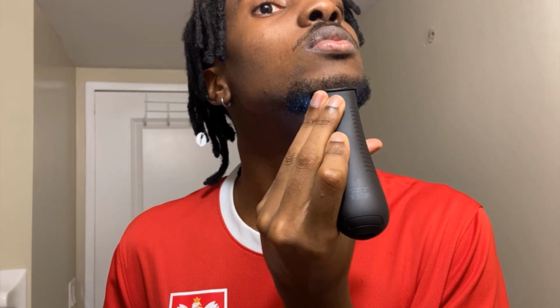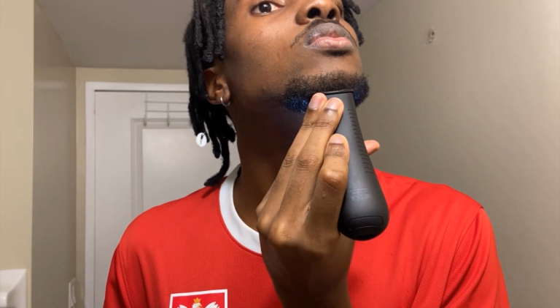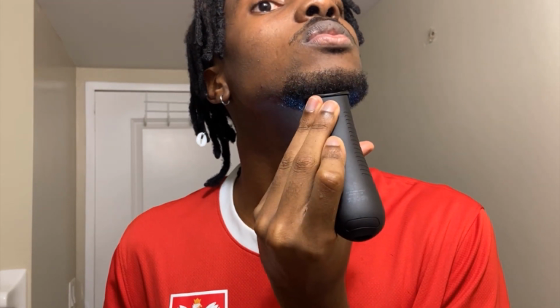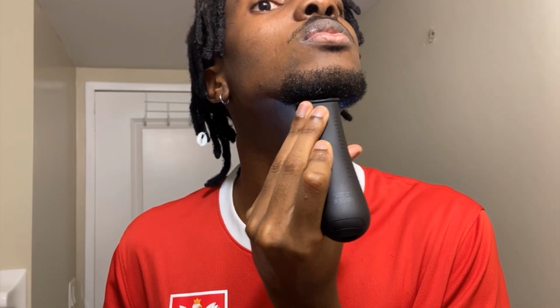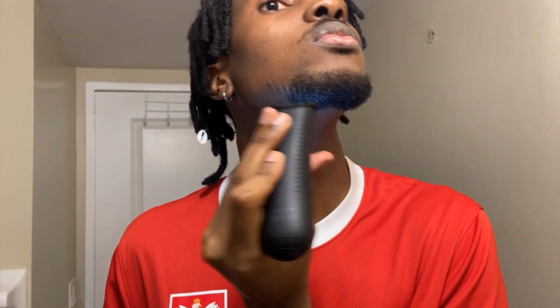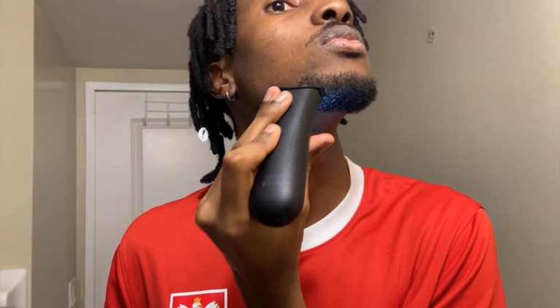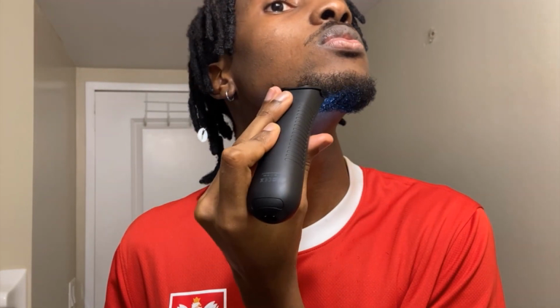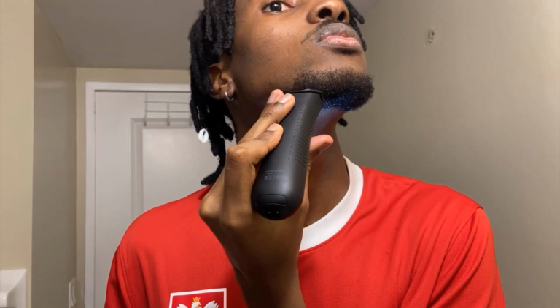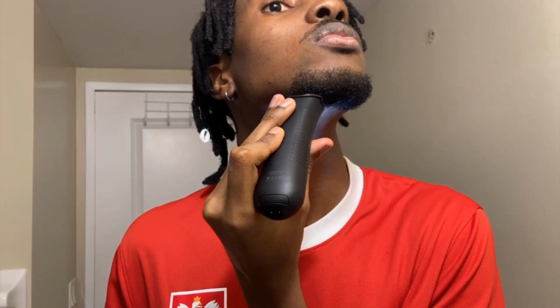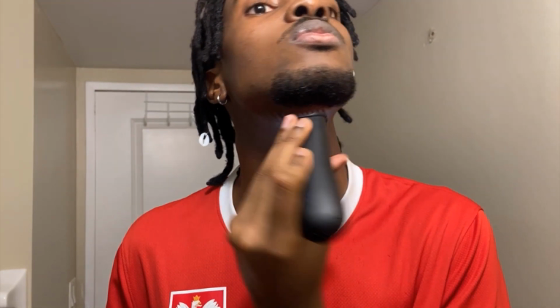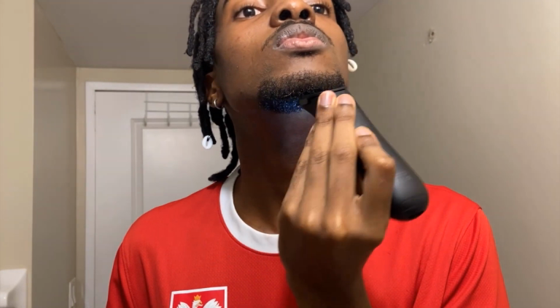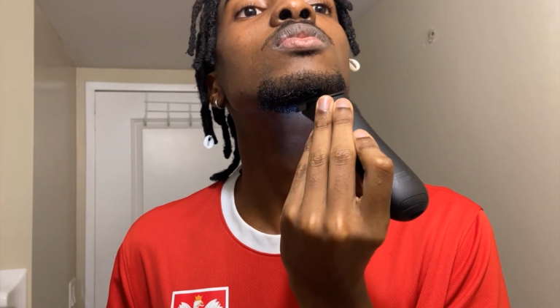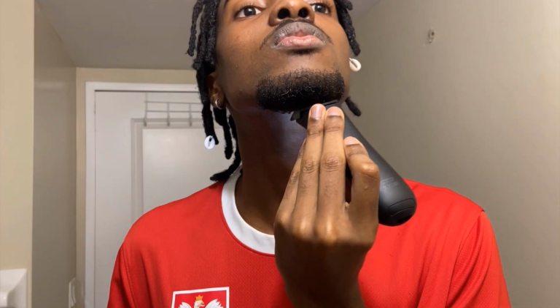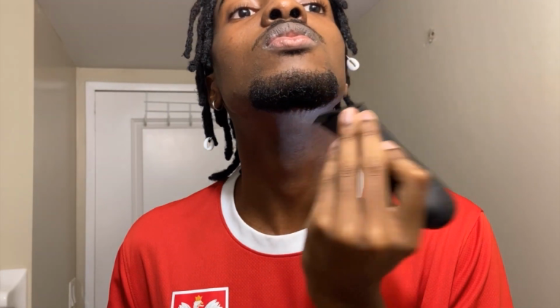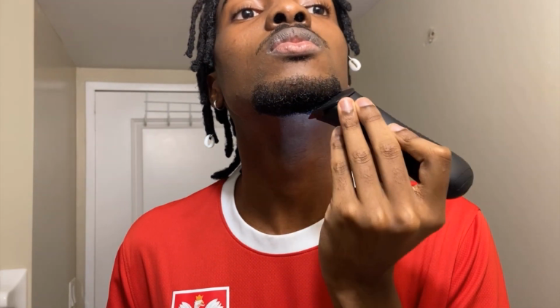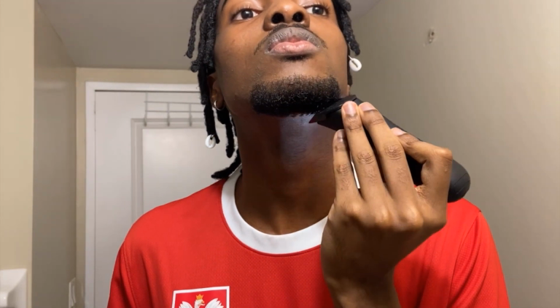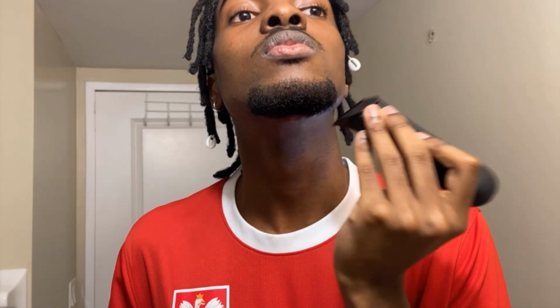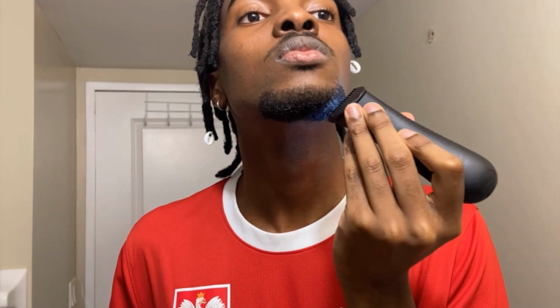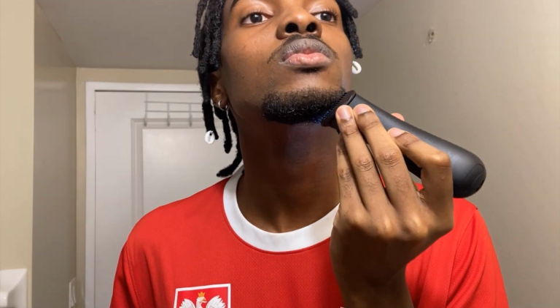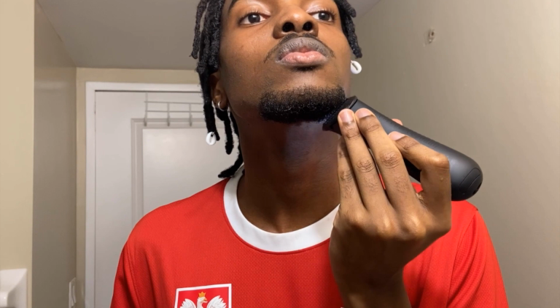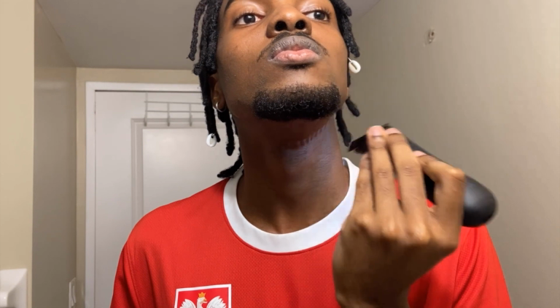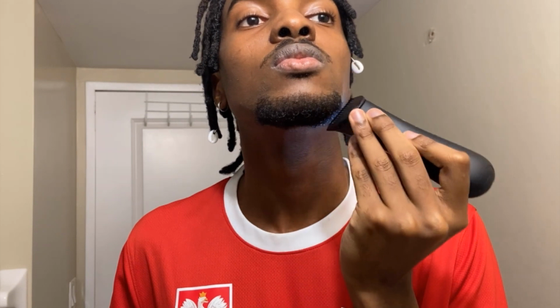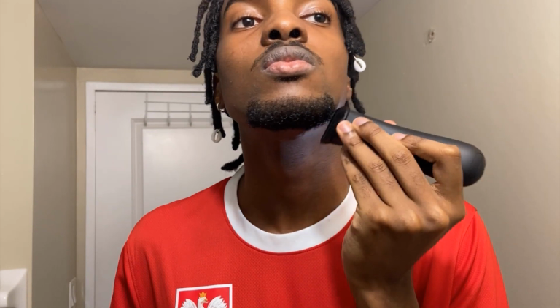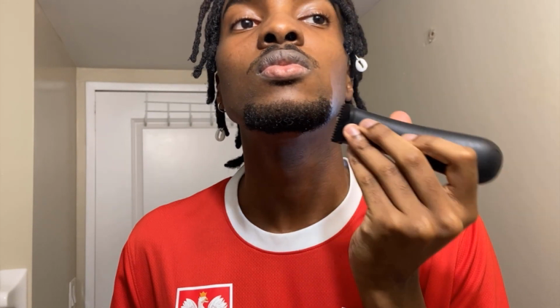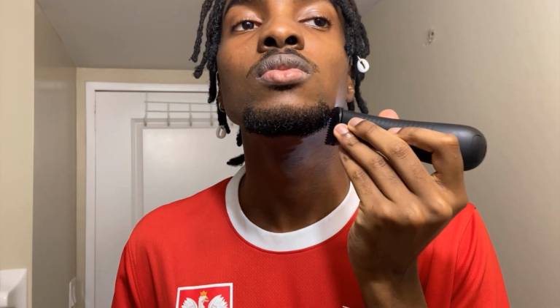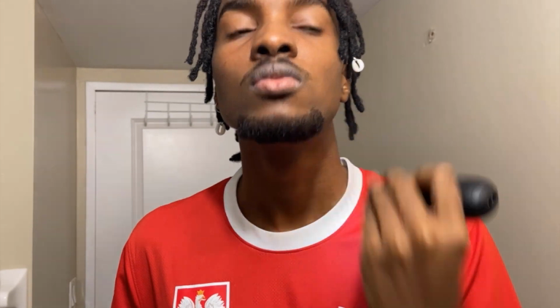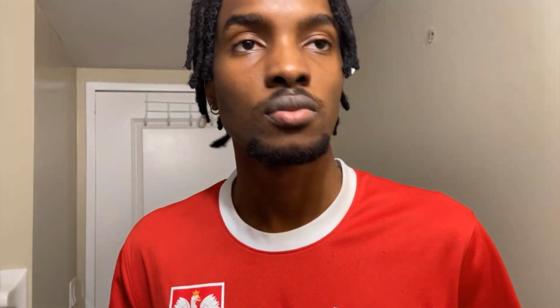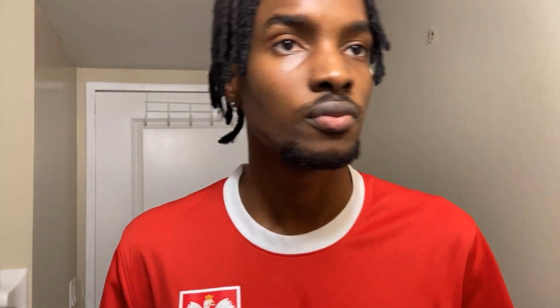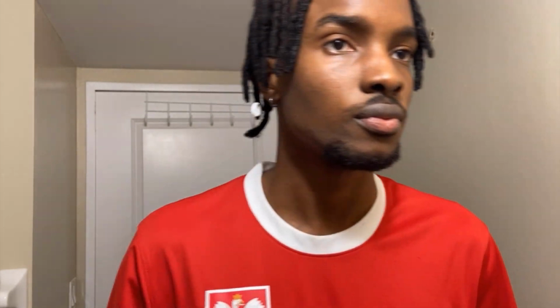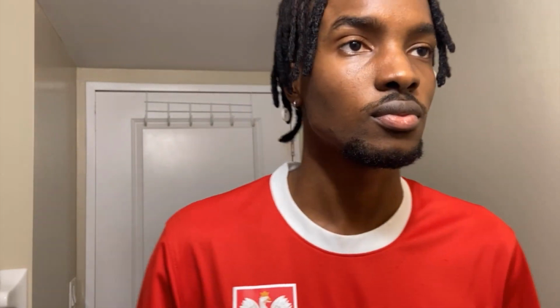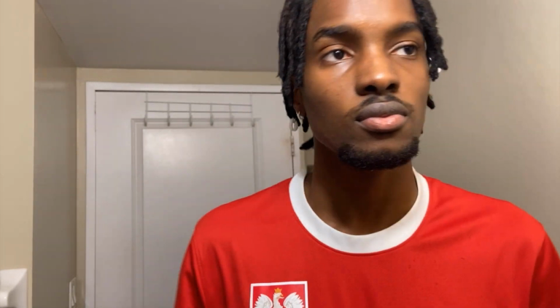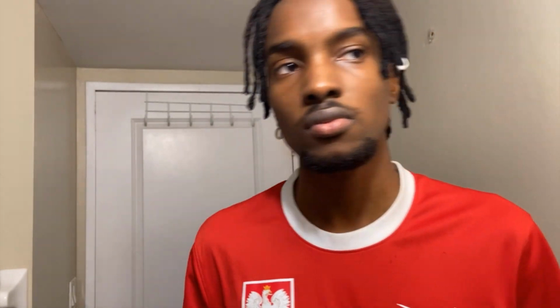This part is also optional — you want to be careful with this if you're going to do that. And well, if you're happy with the beard, then there you go.